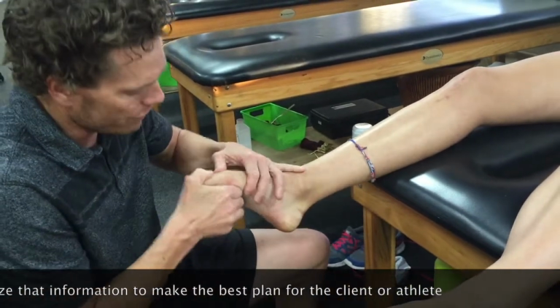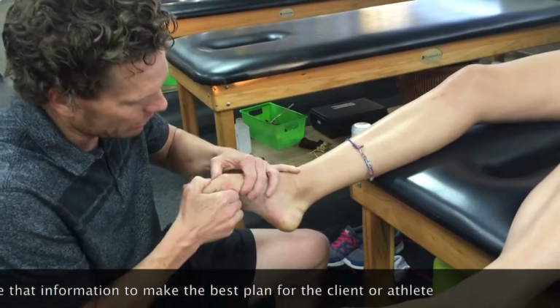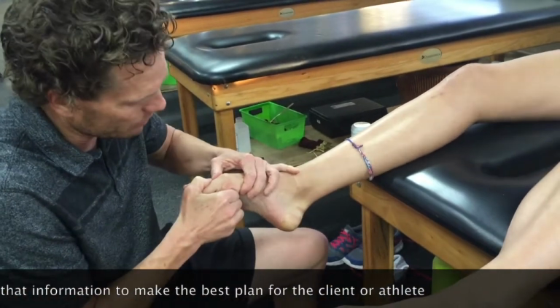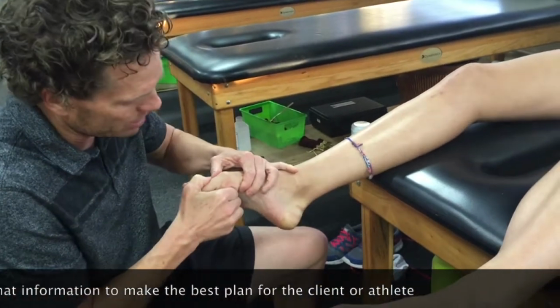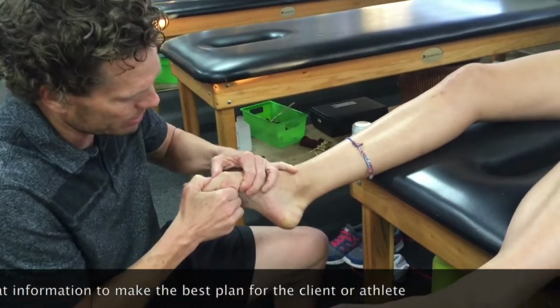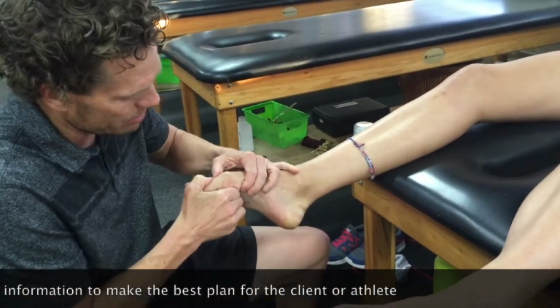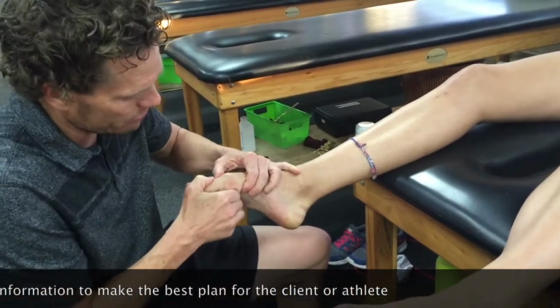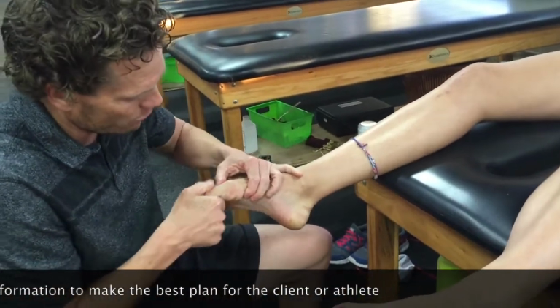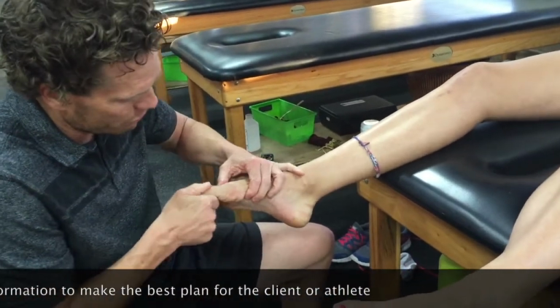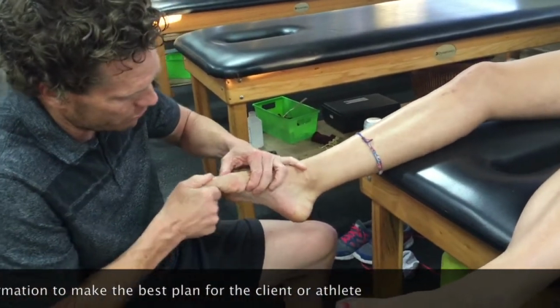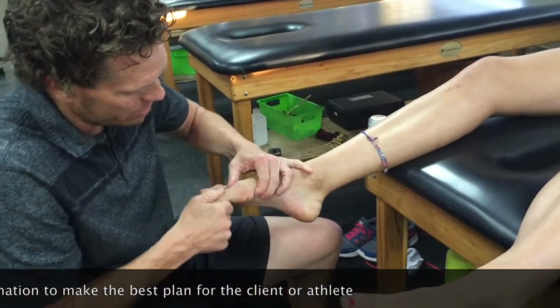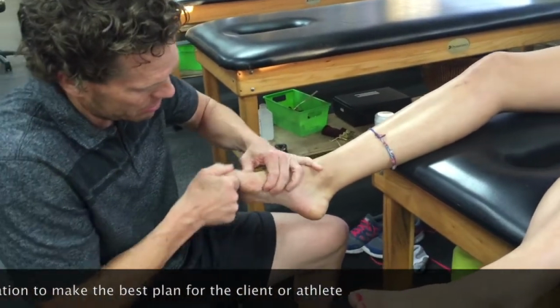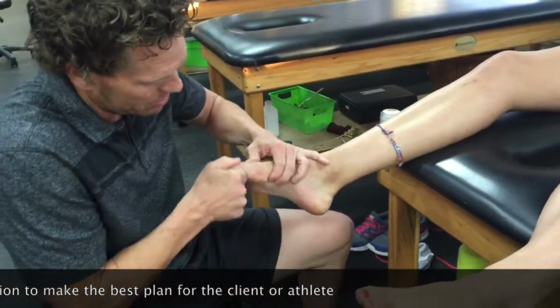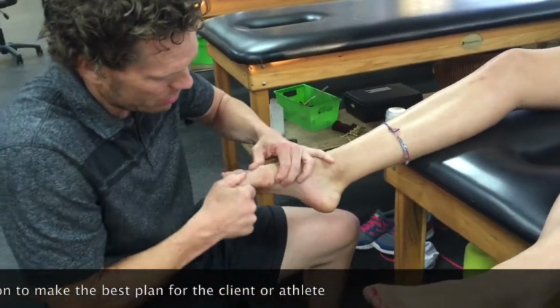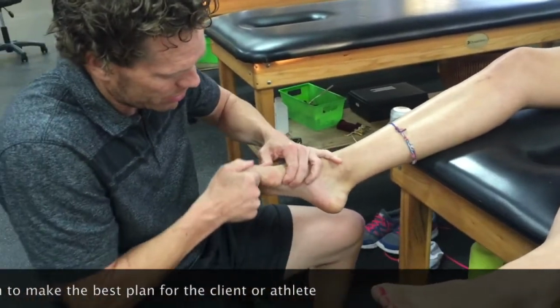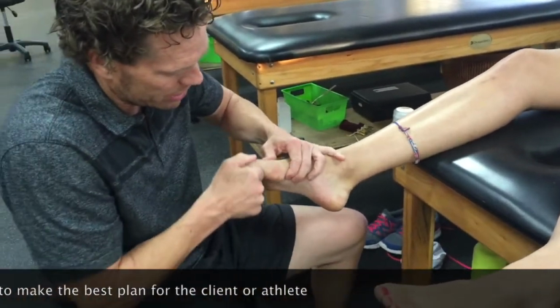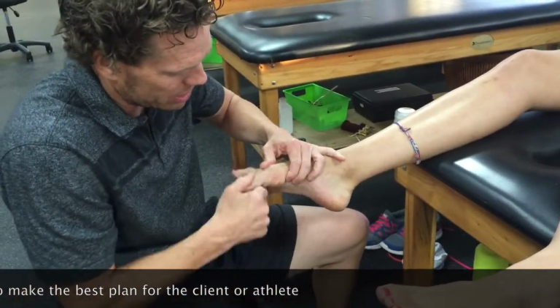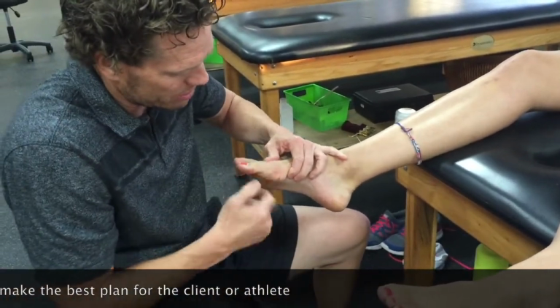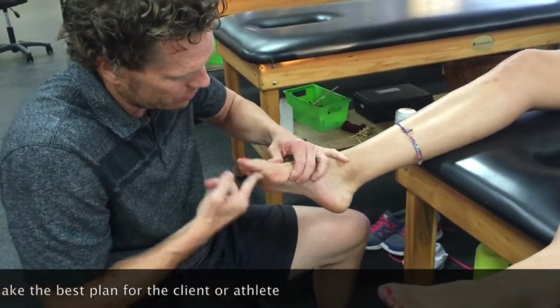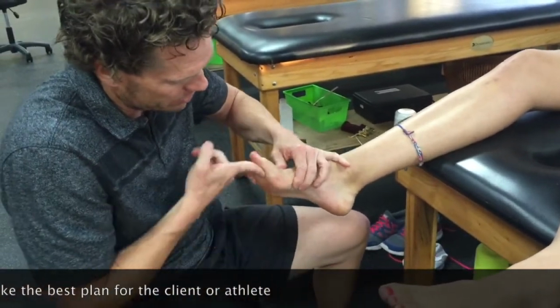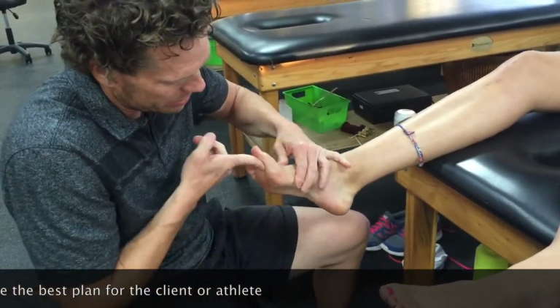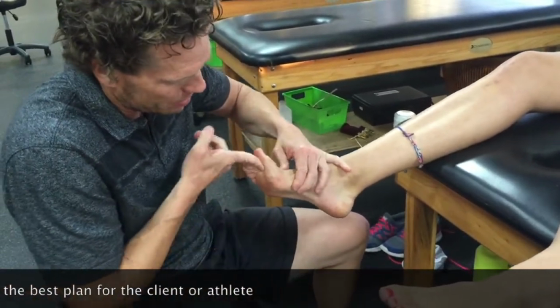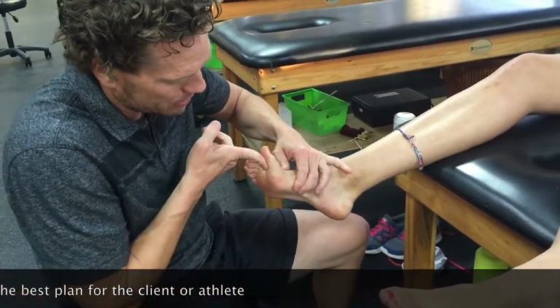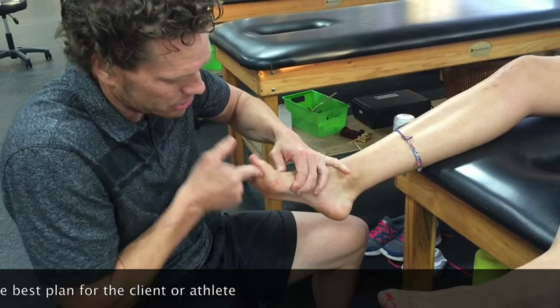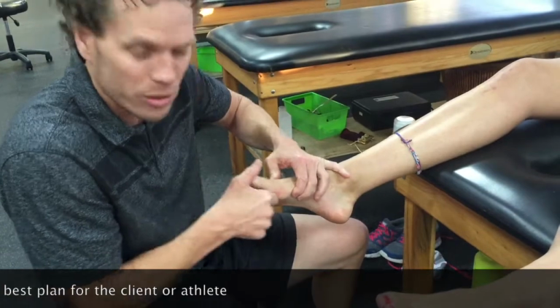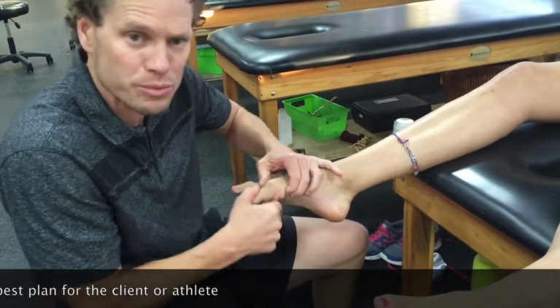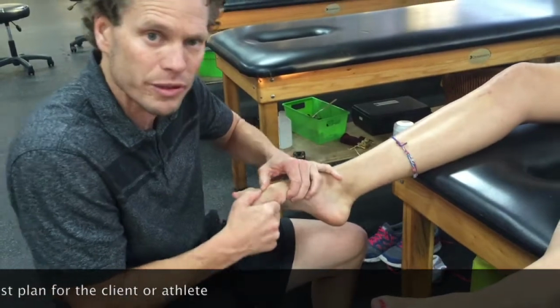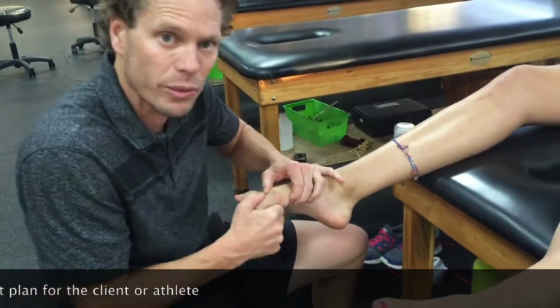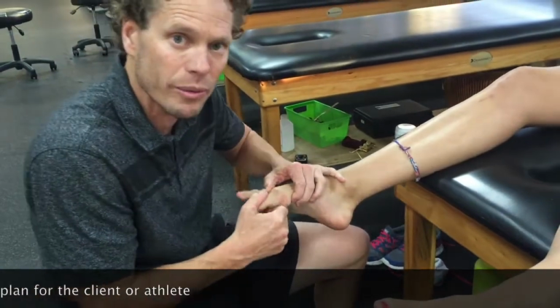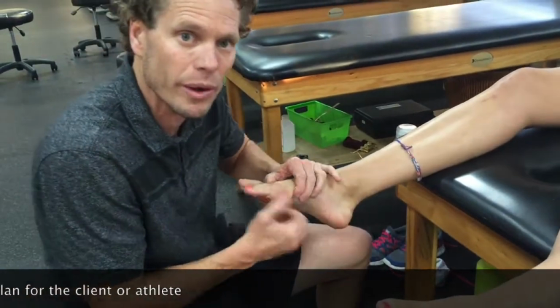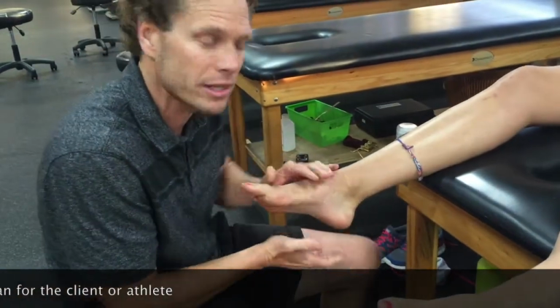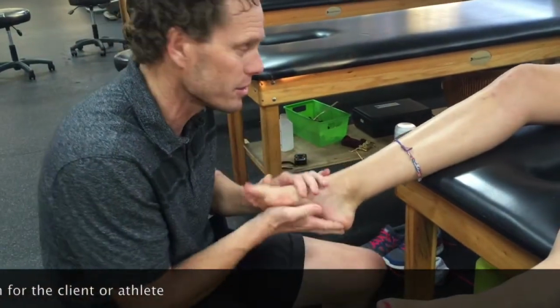Finally, we're coming down to the forefoot and working on whether or not that big toe is moving the way we want it to.